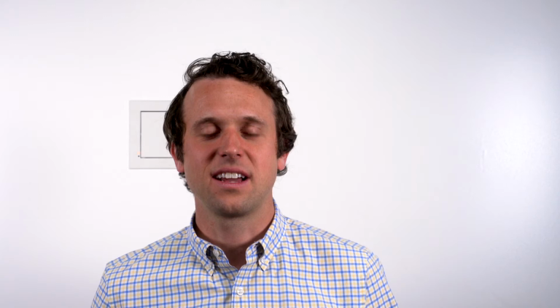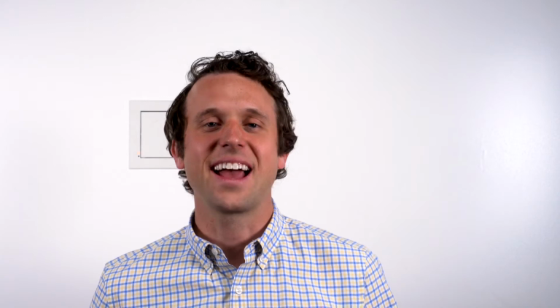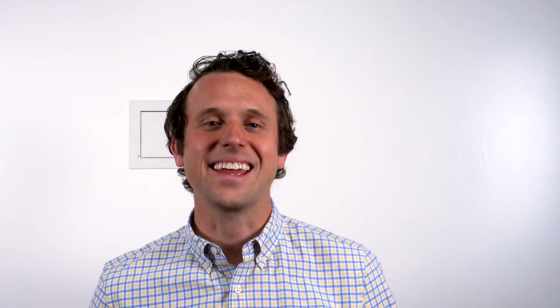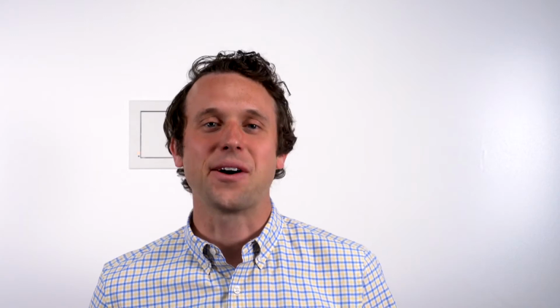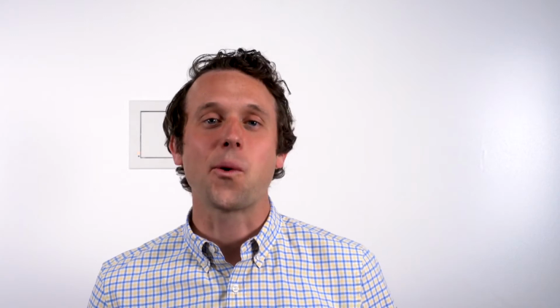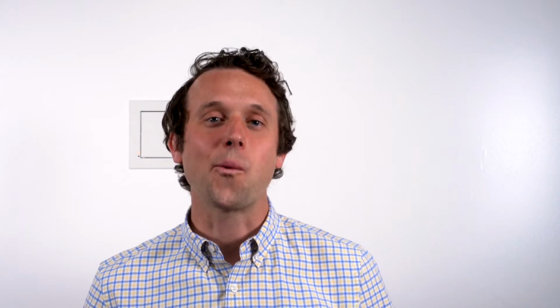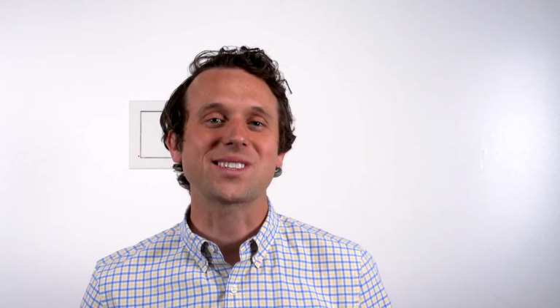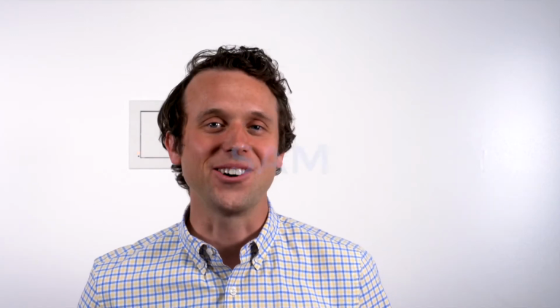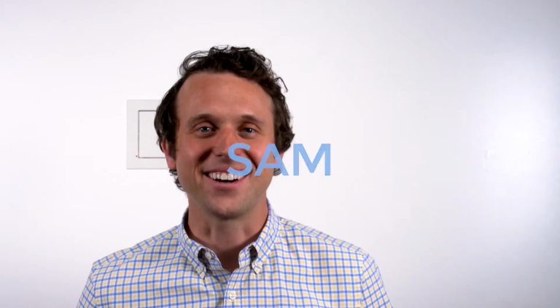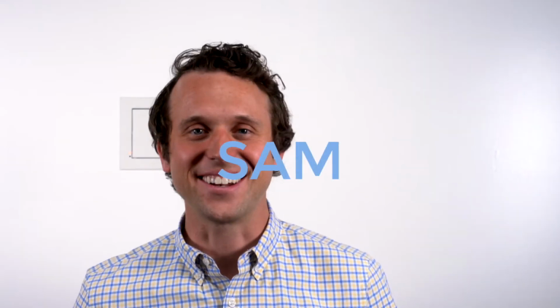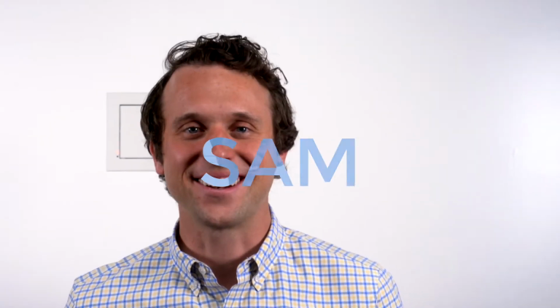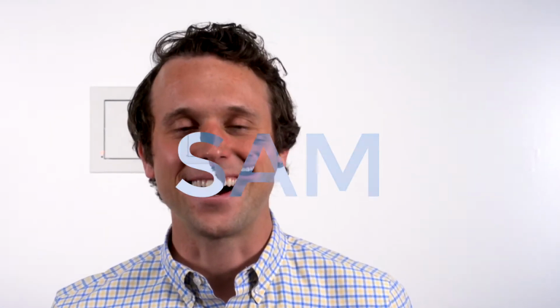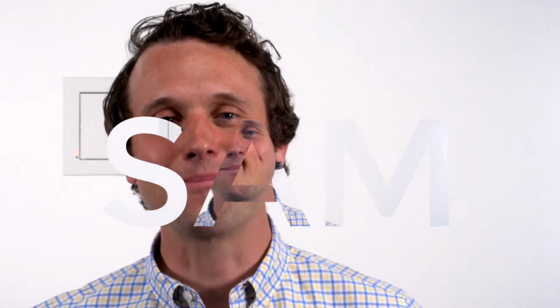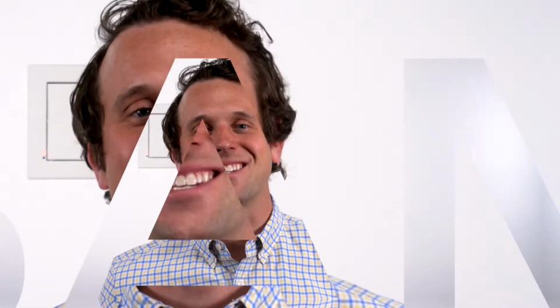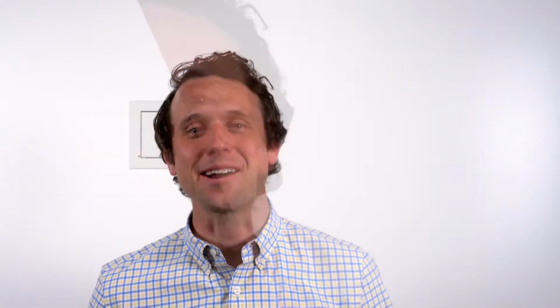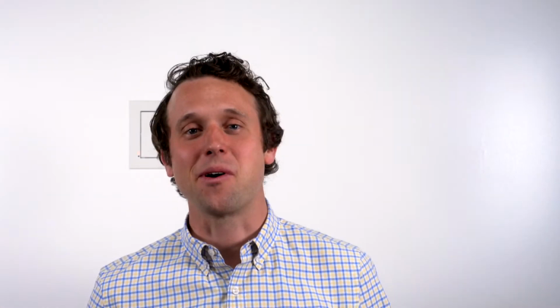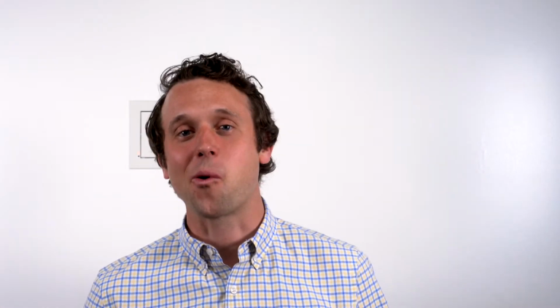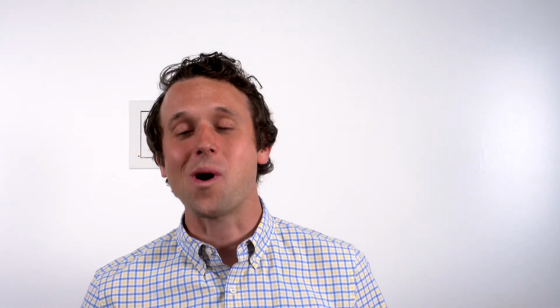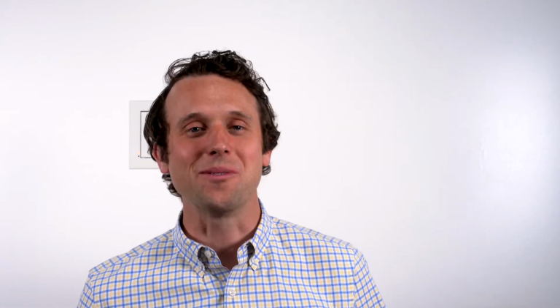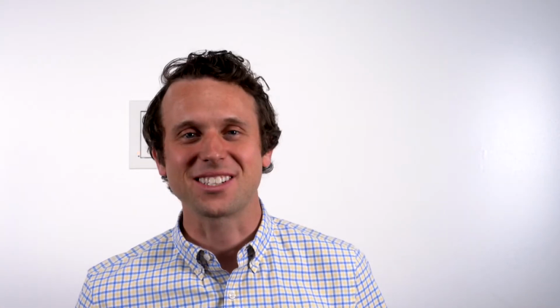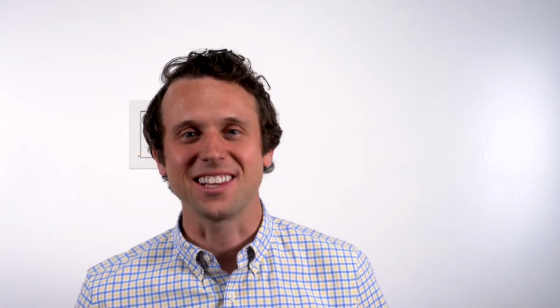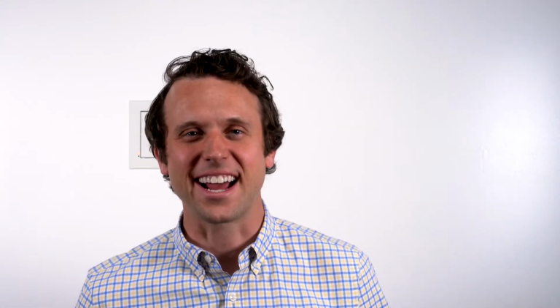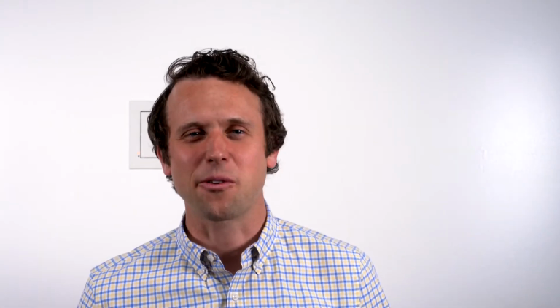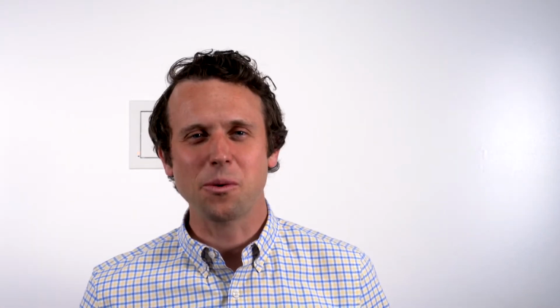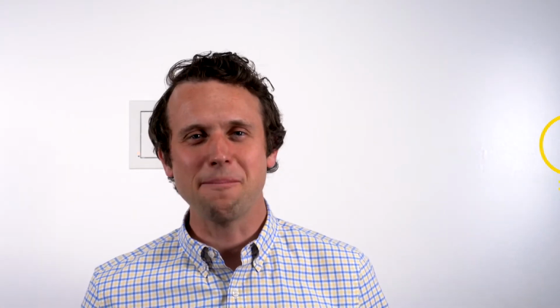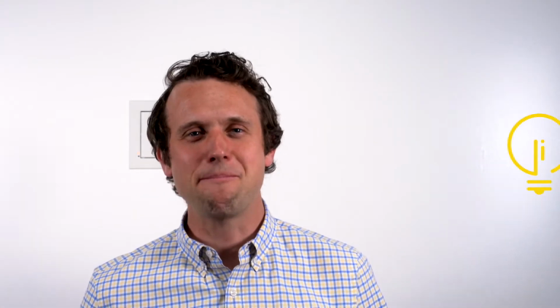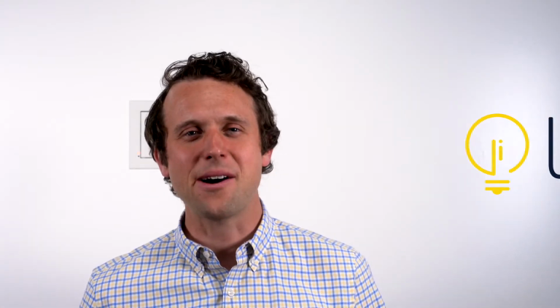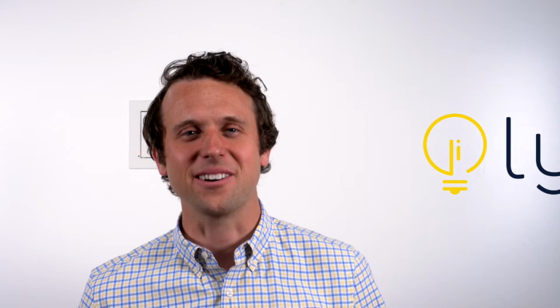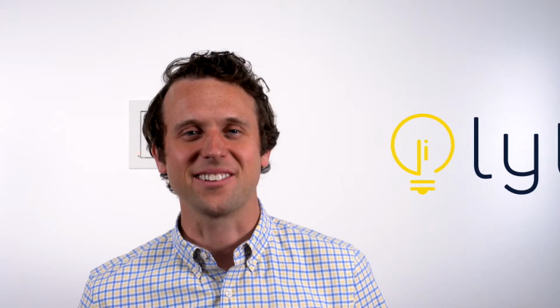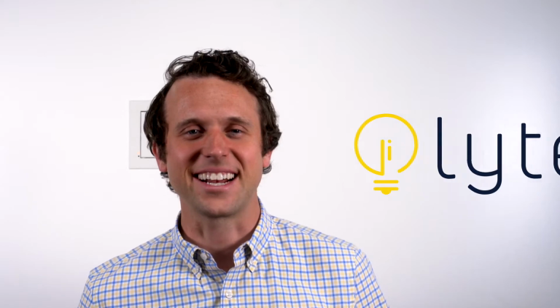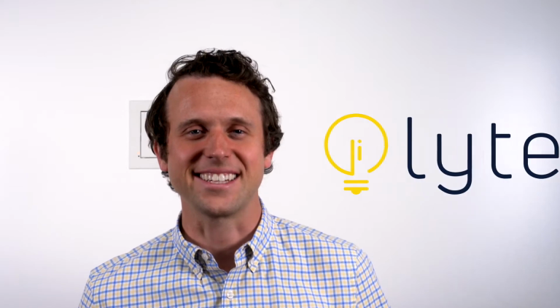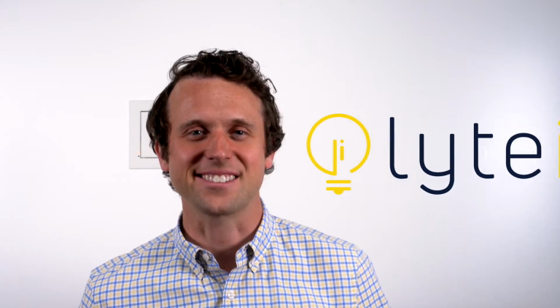Hey, what's going on? I'm Sam. Welcome to Loud Eye, where we empower Loud Ideas.